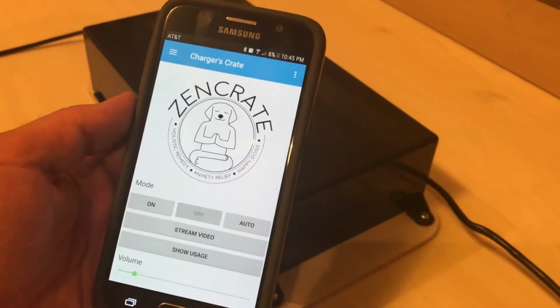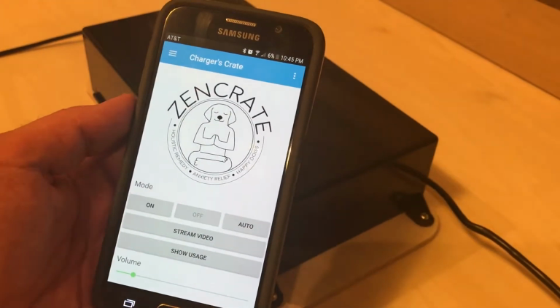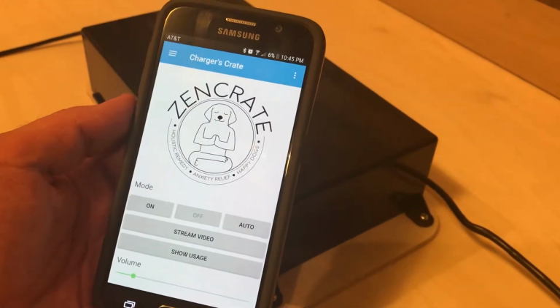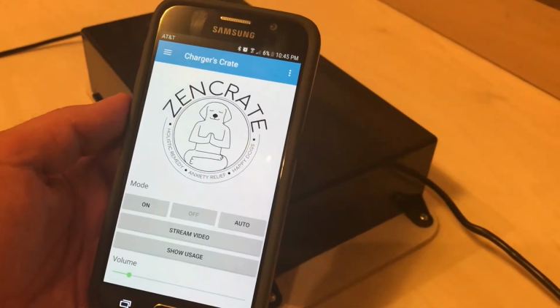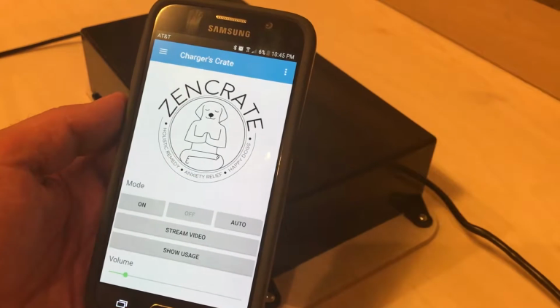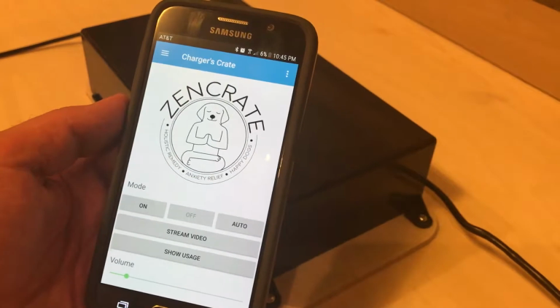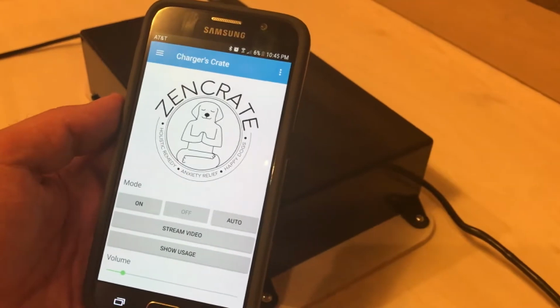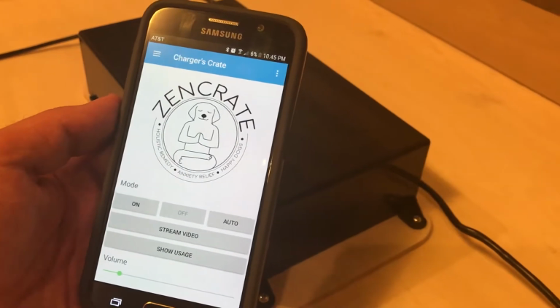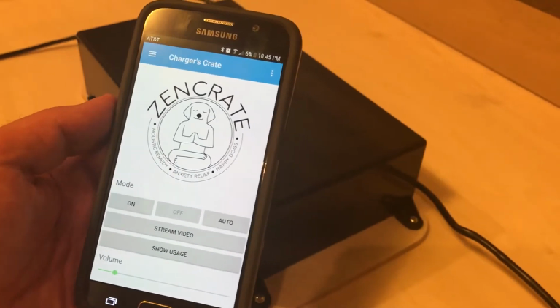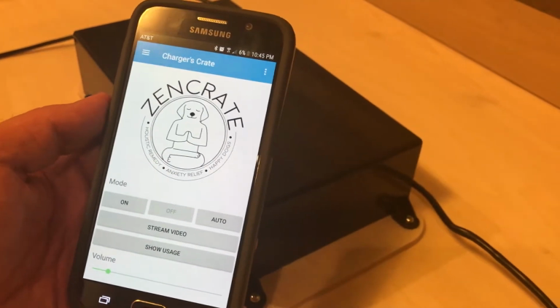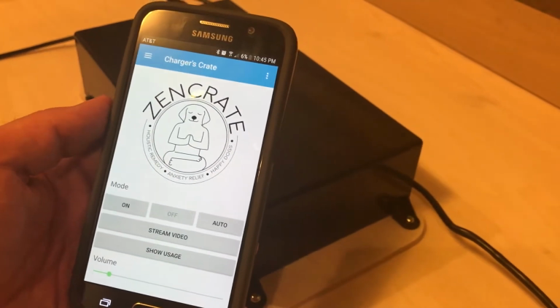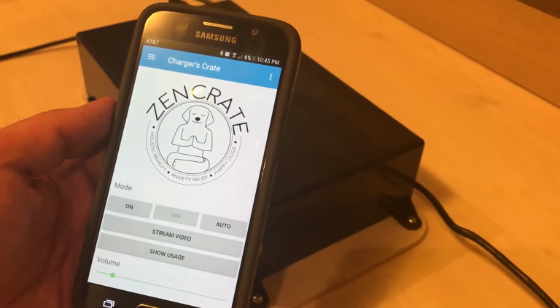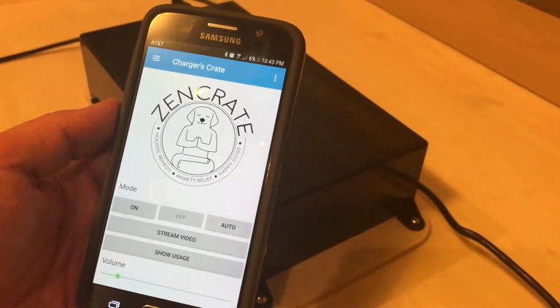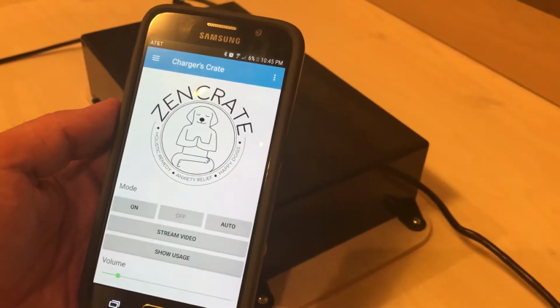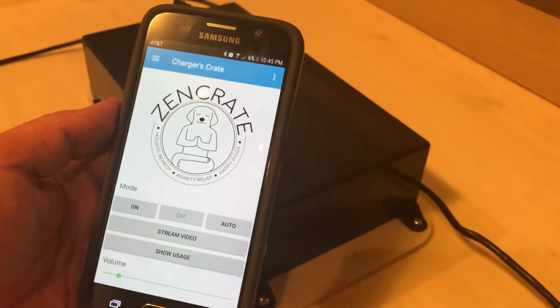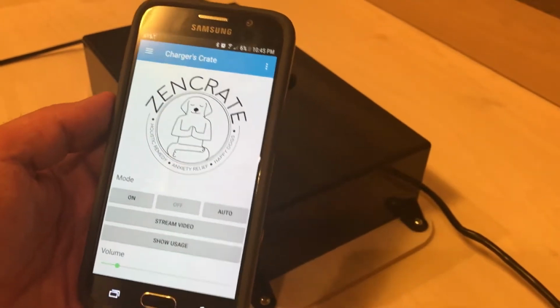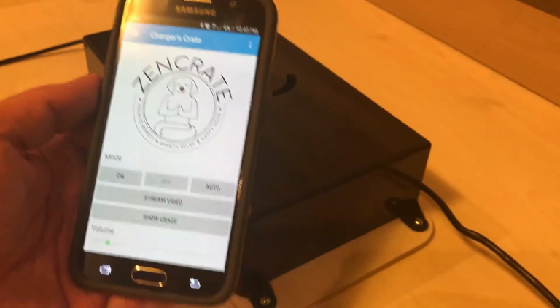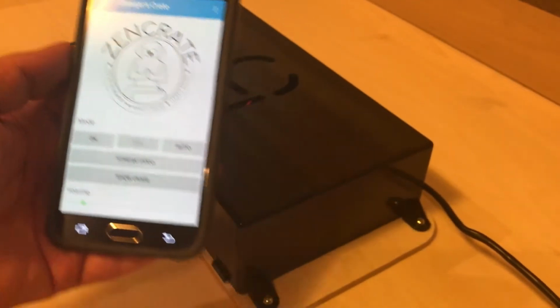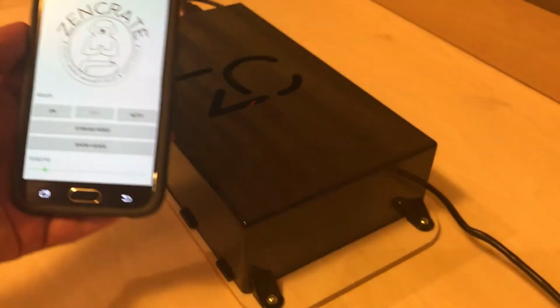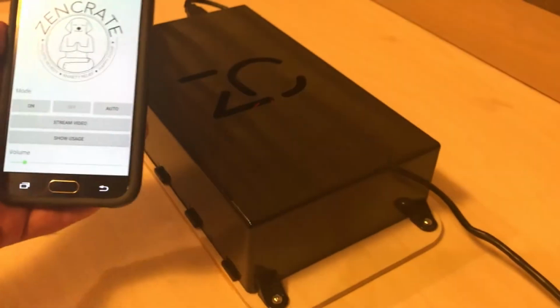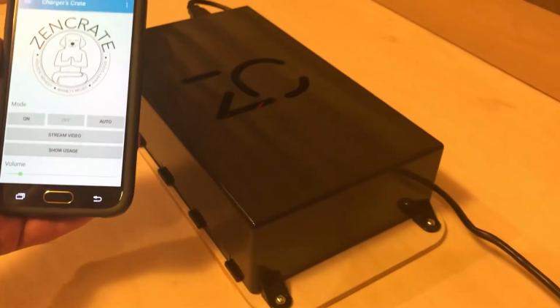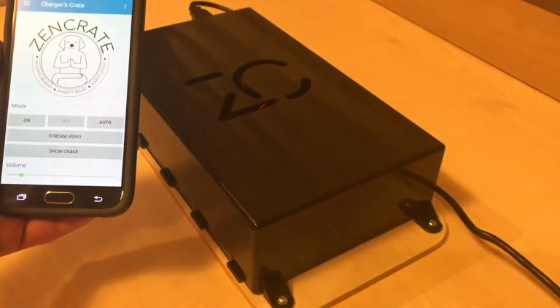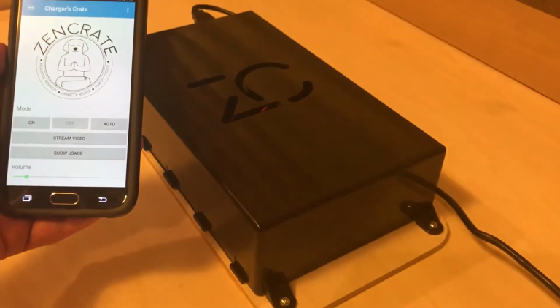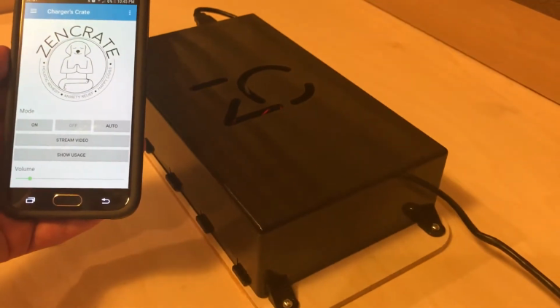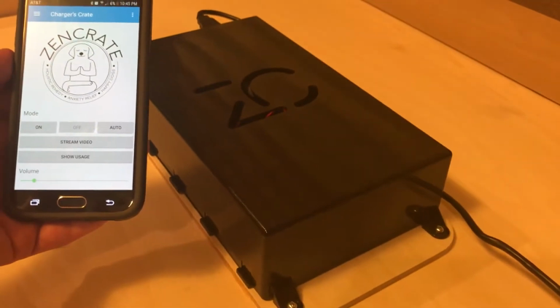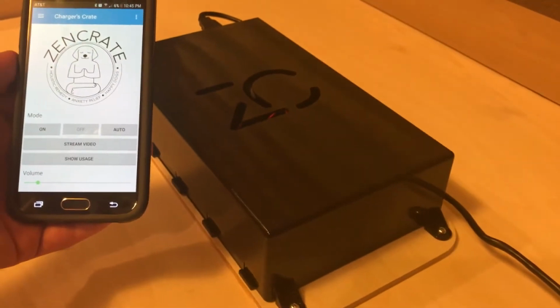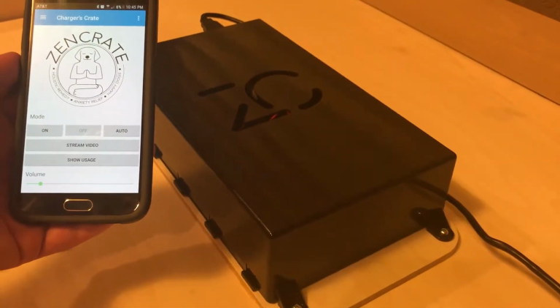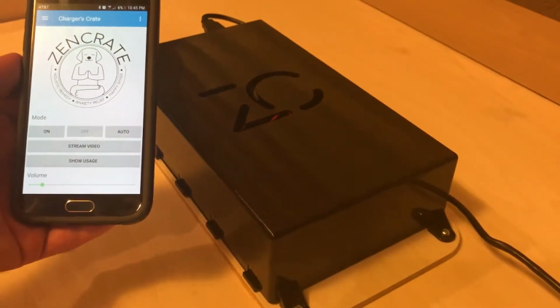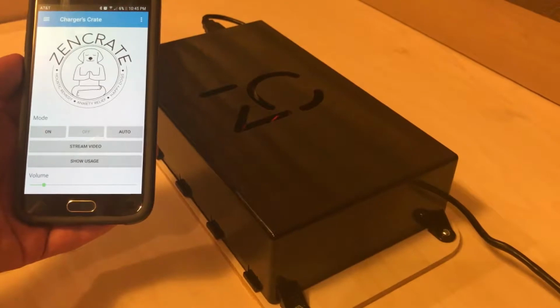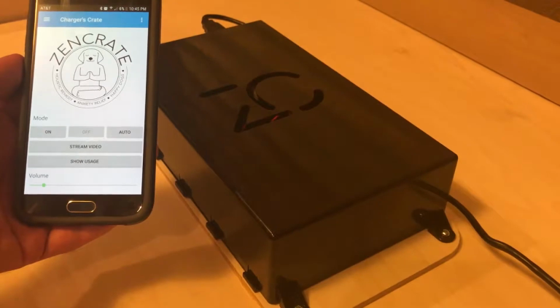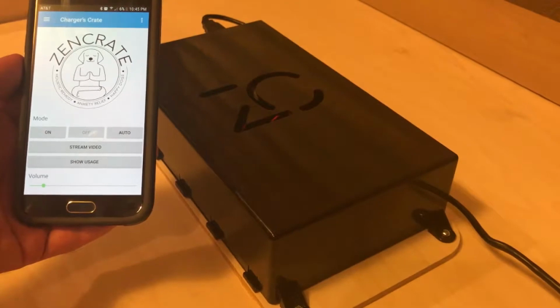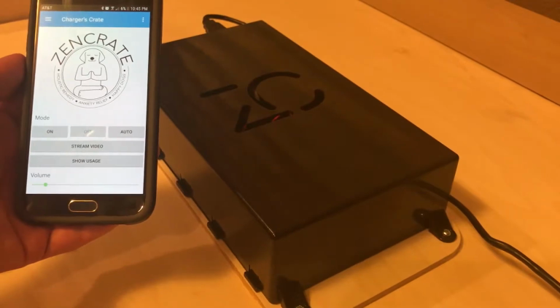Off turns off the music, turns off the fan, and you'll also notice the blue LED turns off inside the black box.